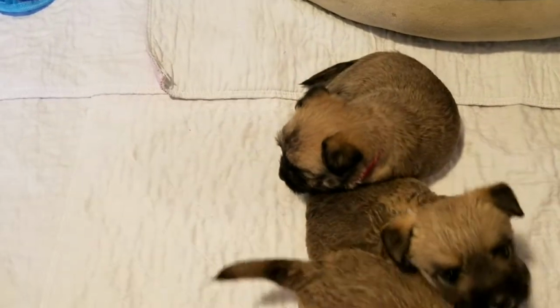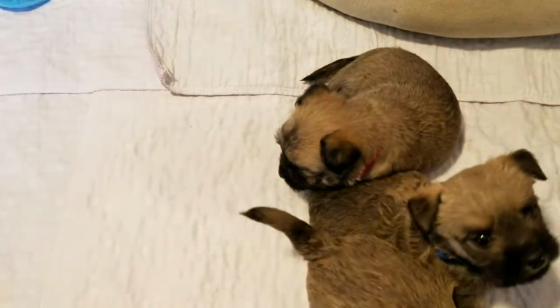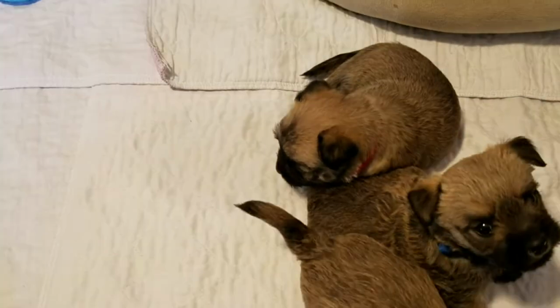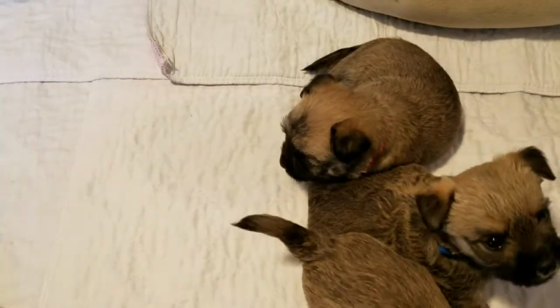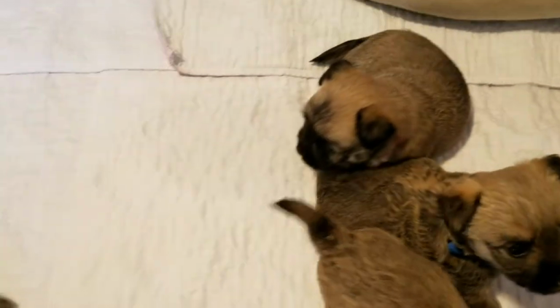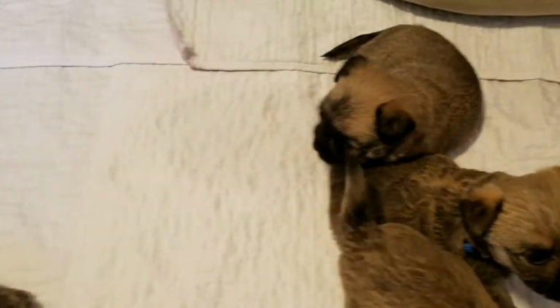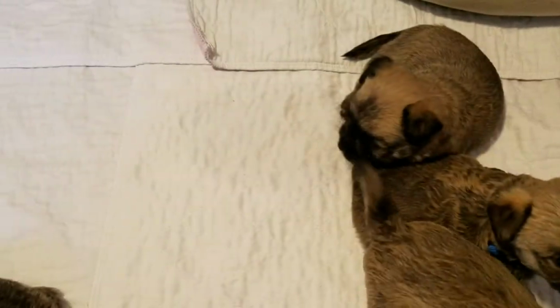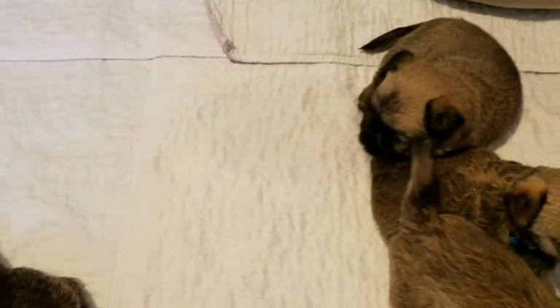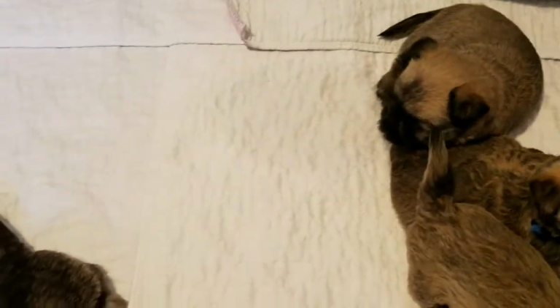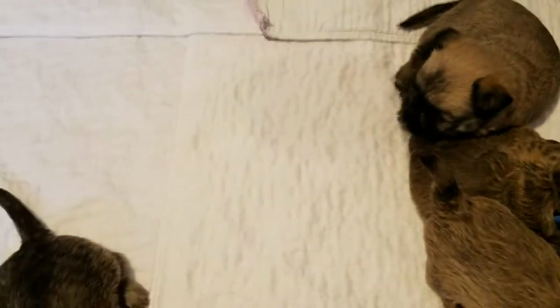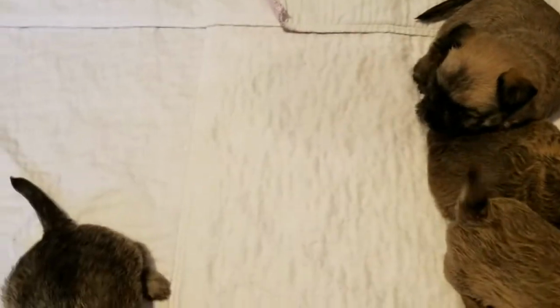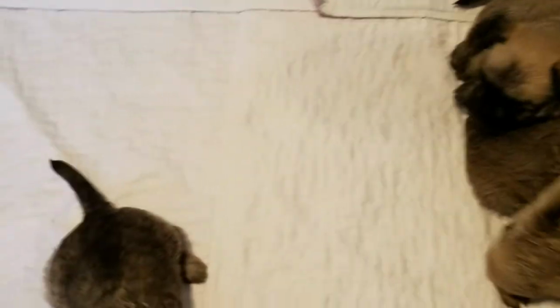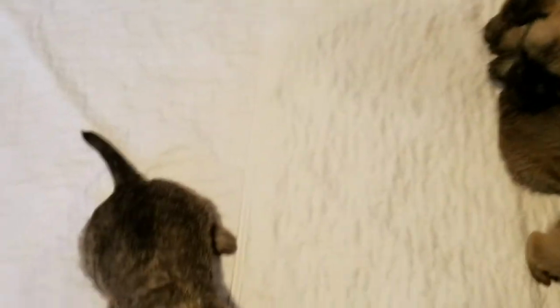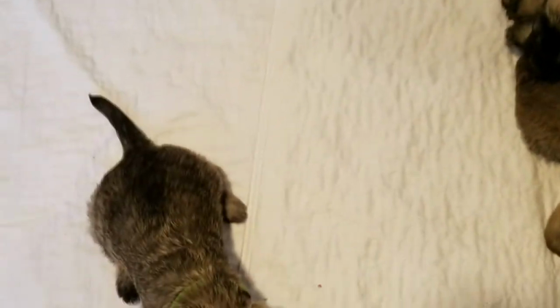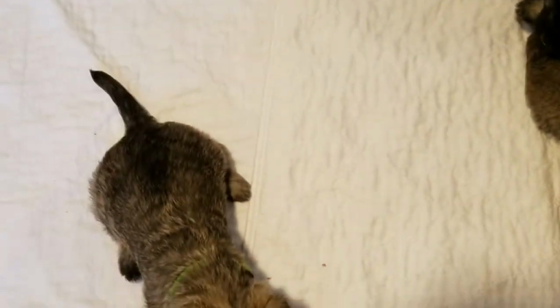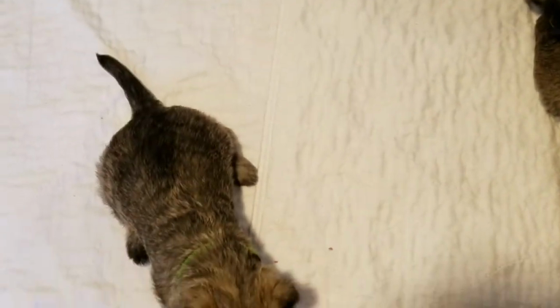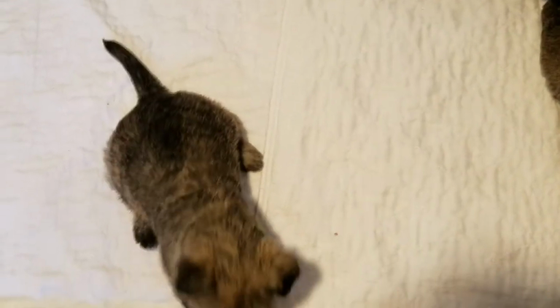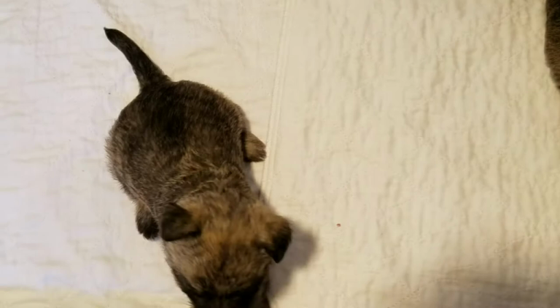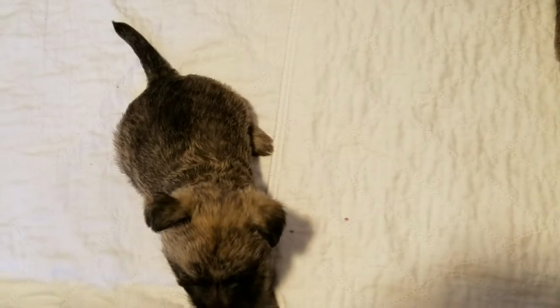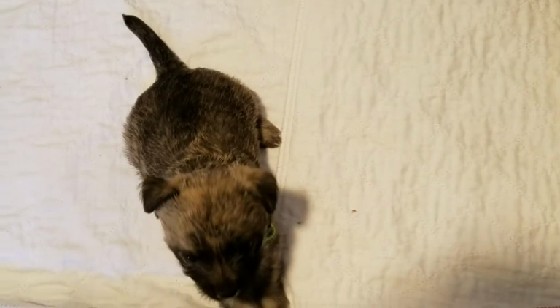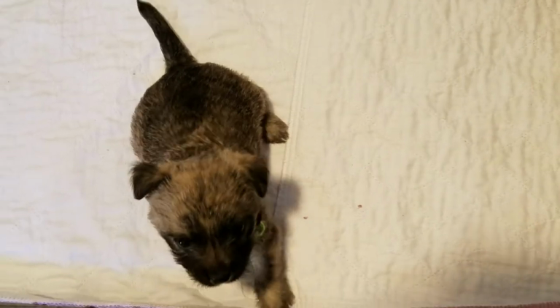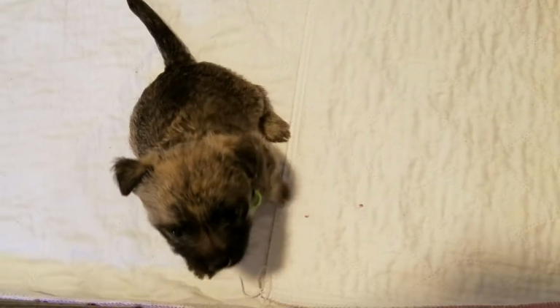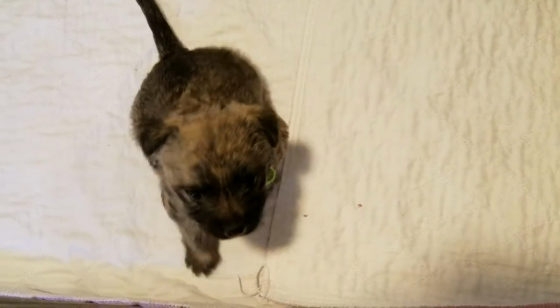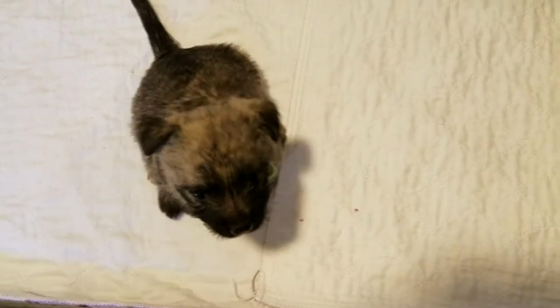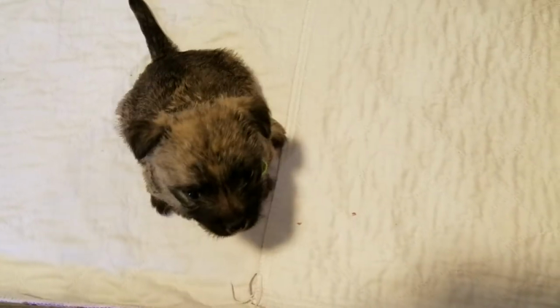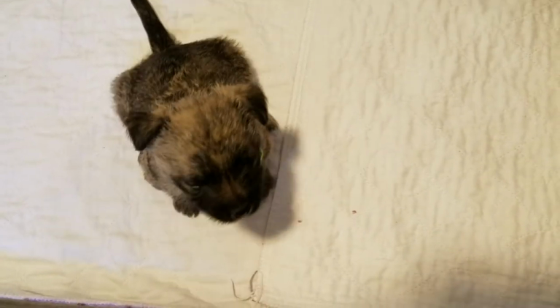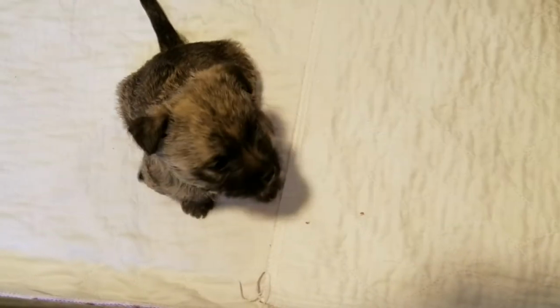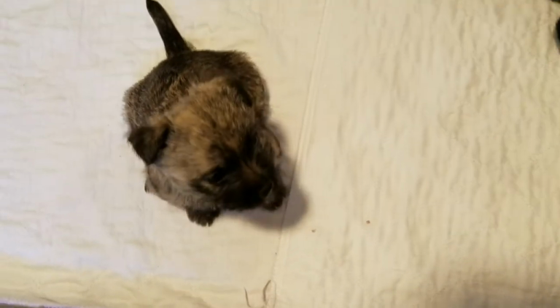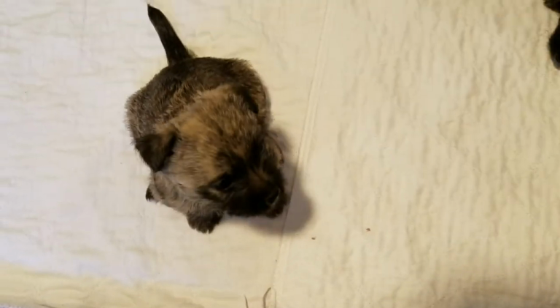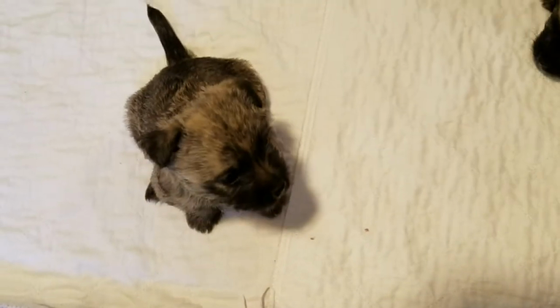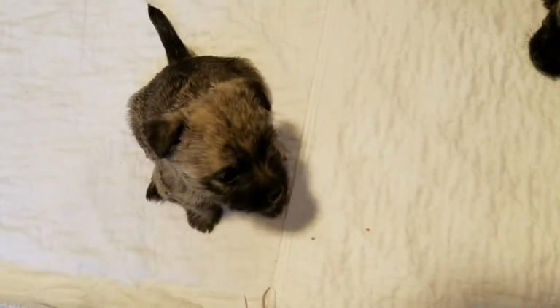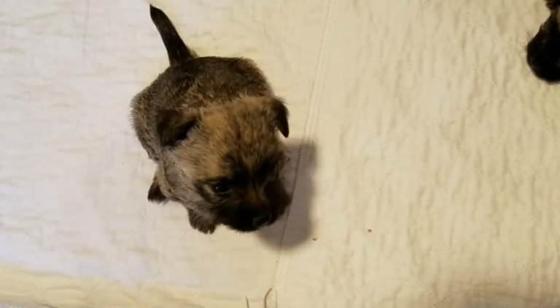She's getting tired — she's been playing for a while. And this is our other little girl. This is the light green.